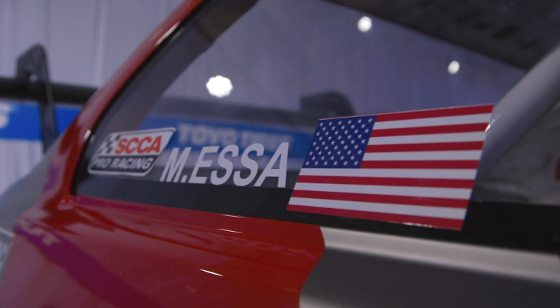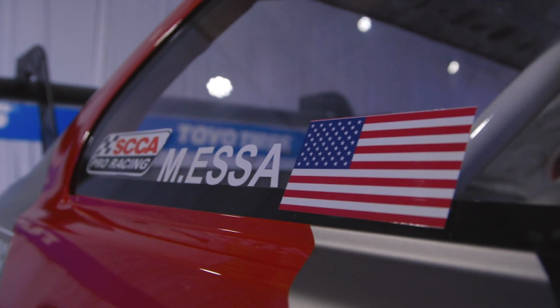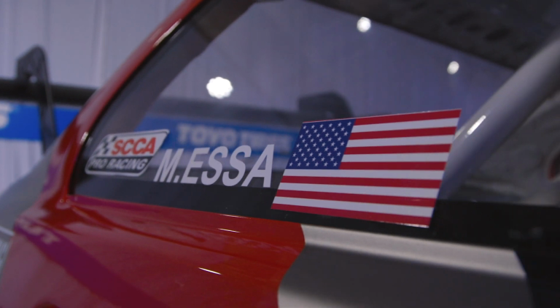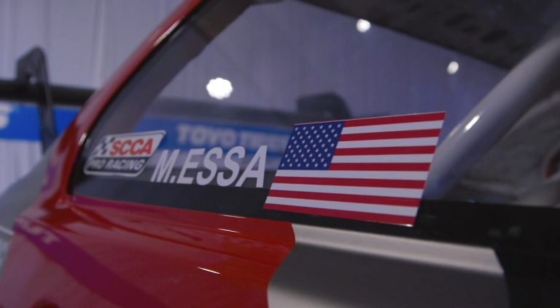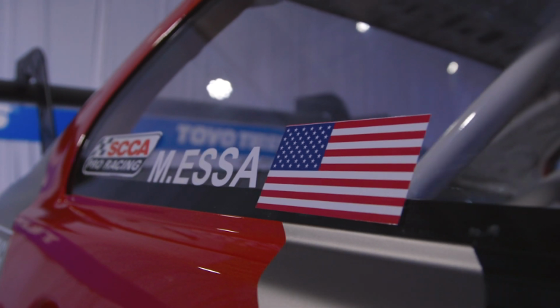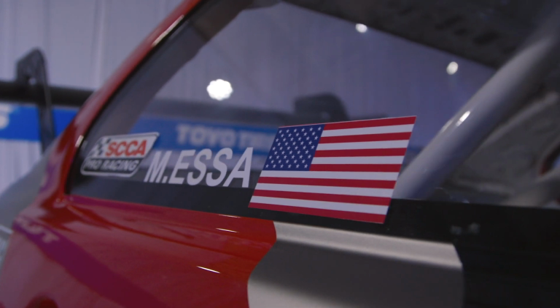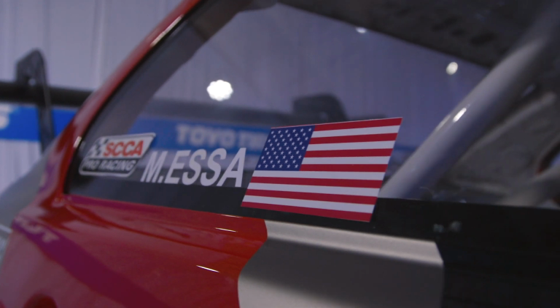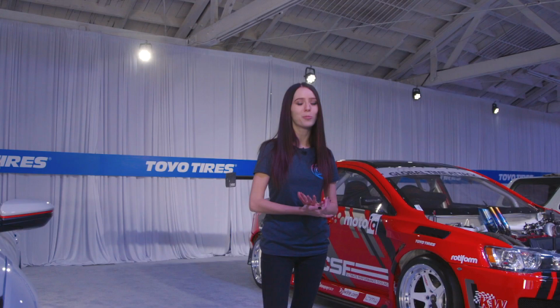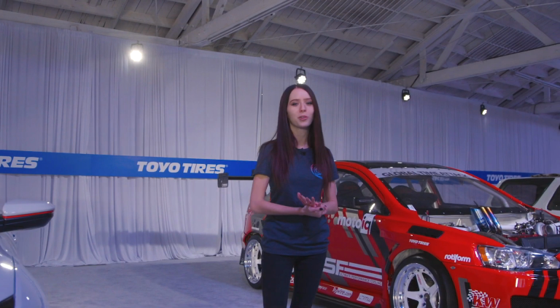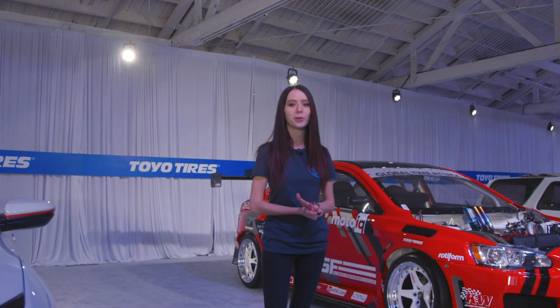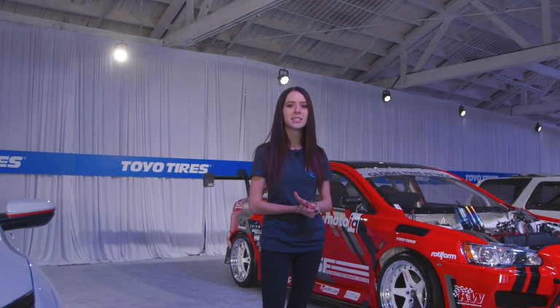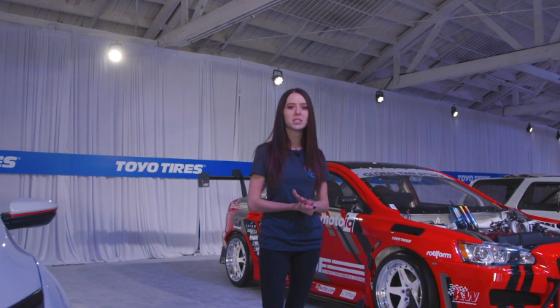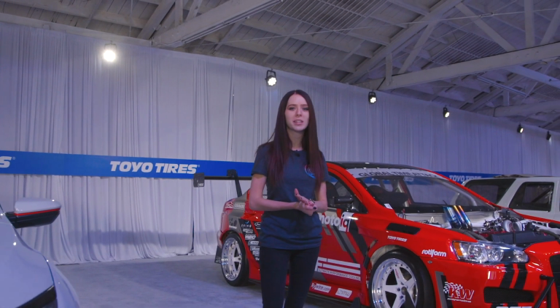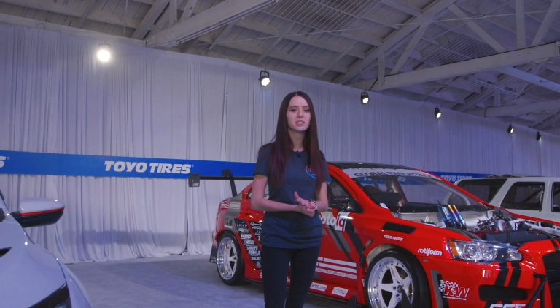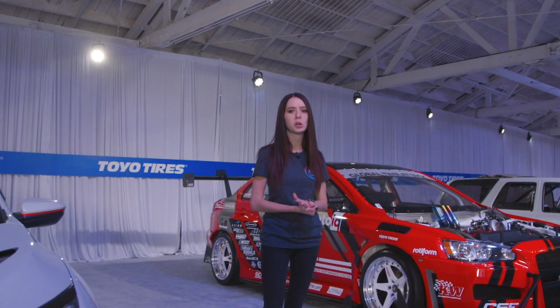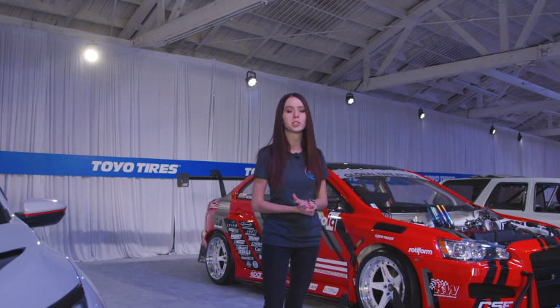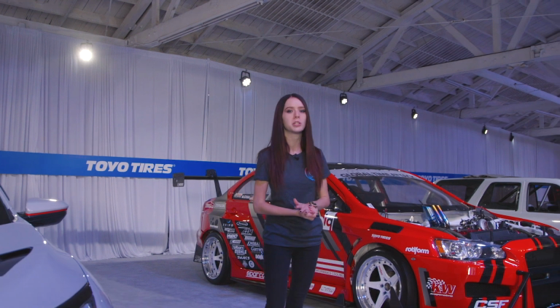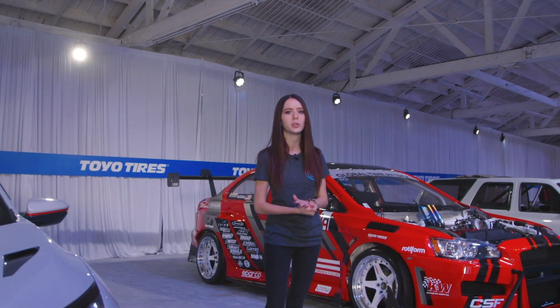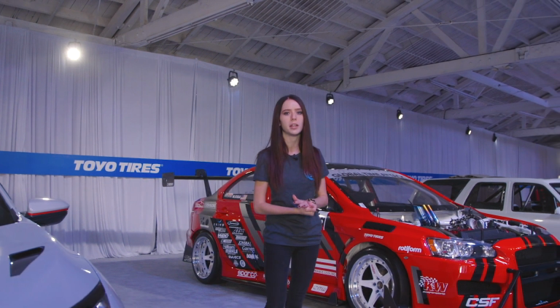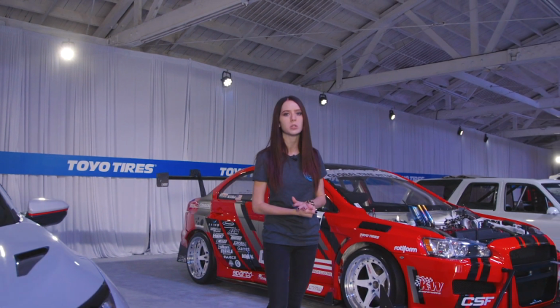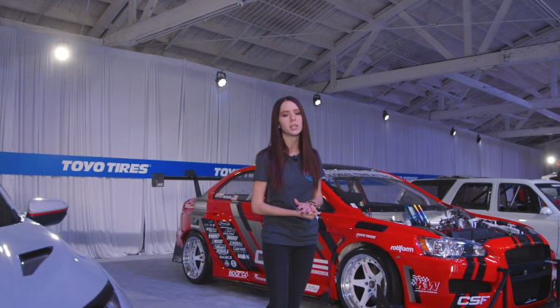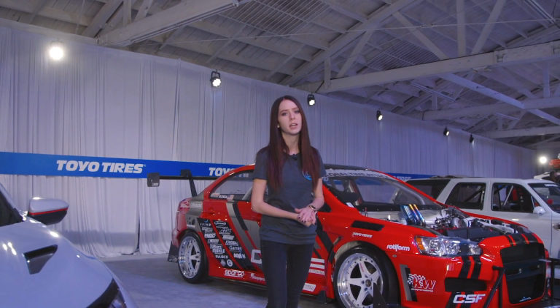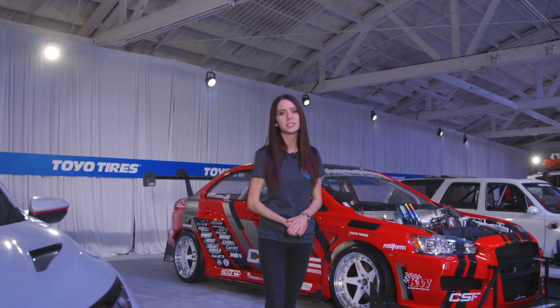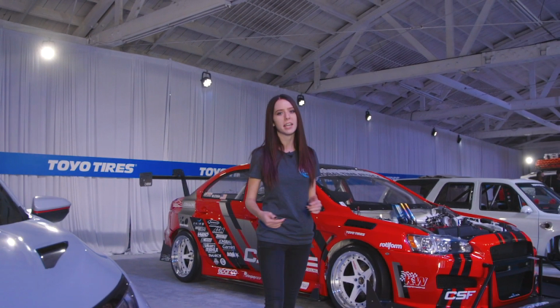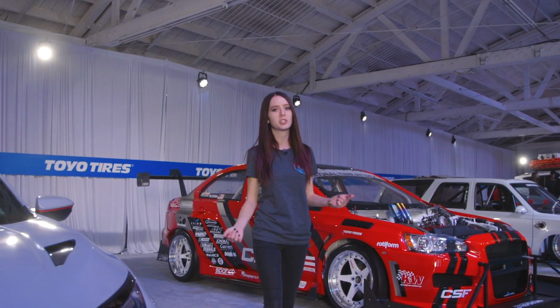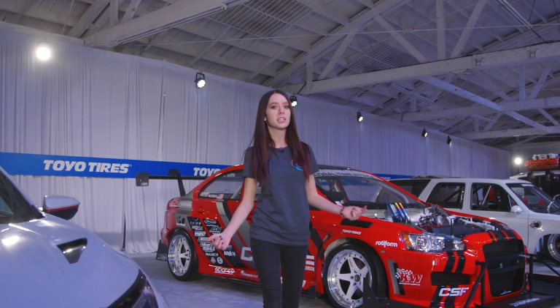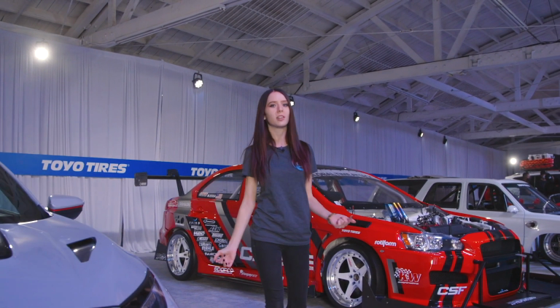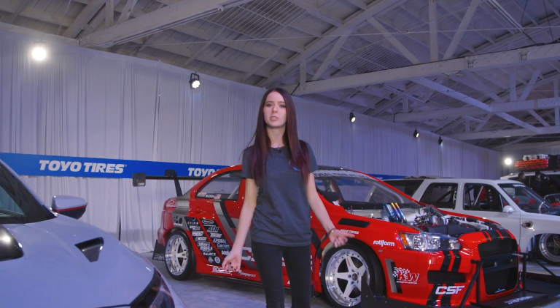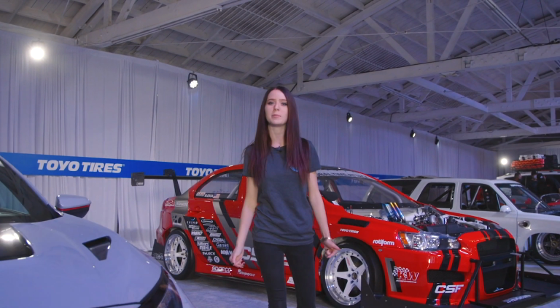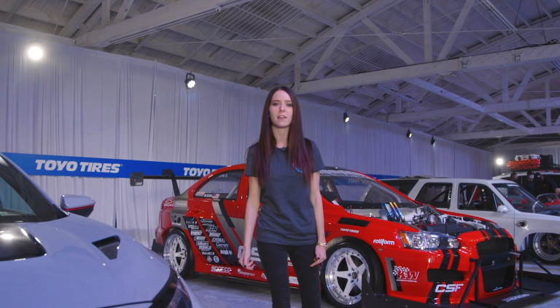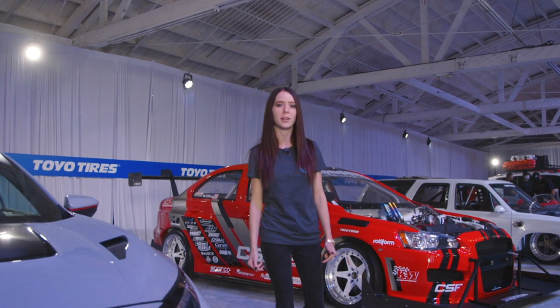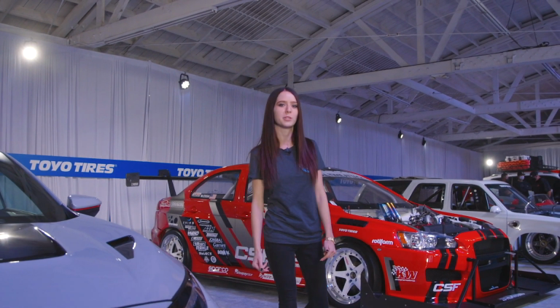This is actually our last stop before the race next weekend, so be sure to tune in next week to see how she does at Global Time Attack Finals.